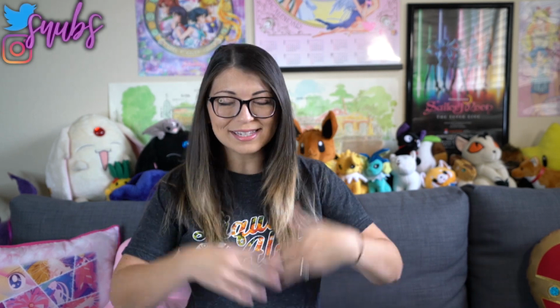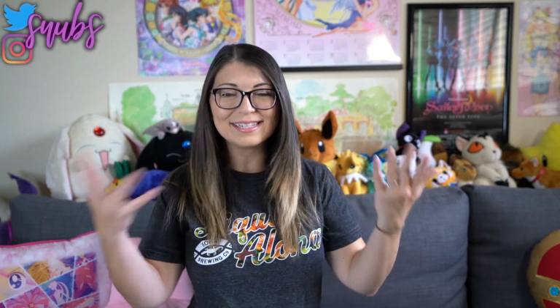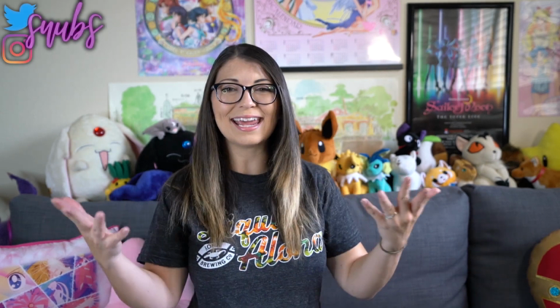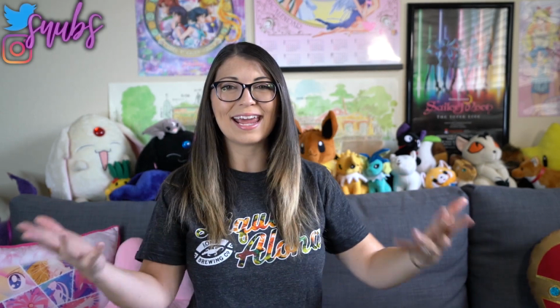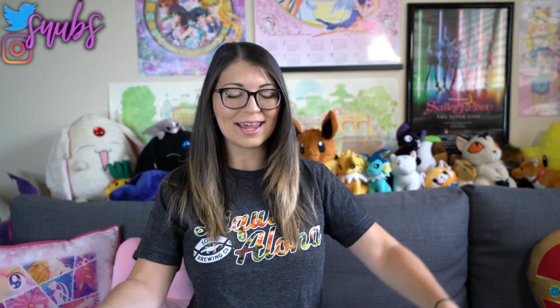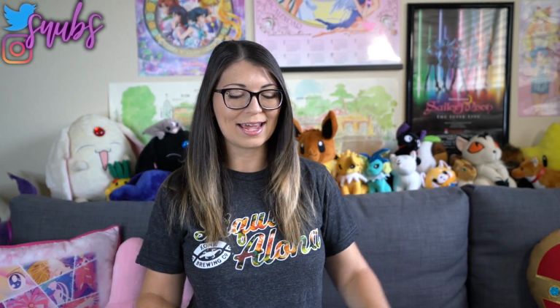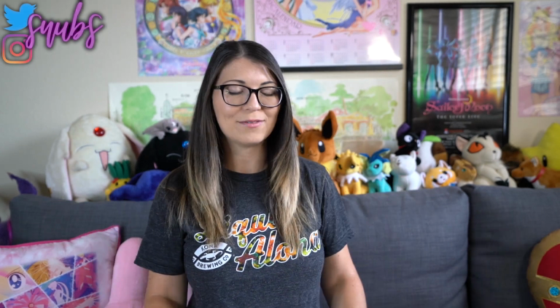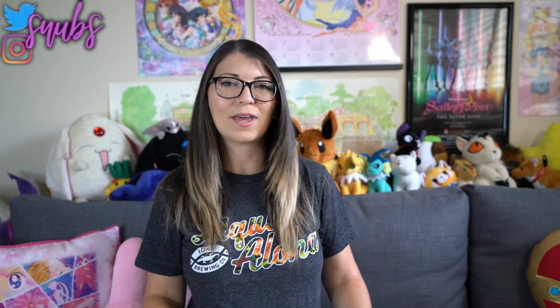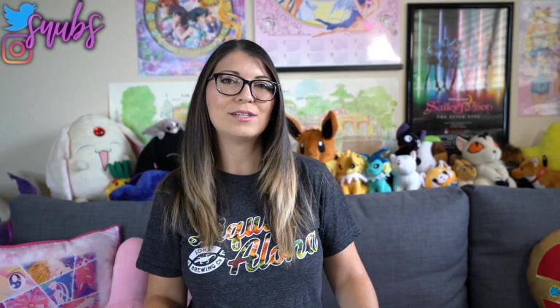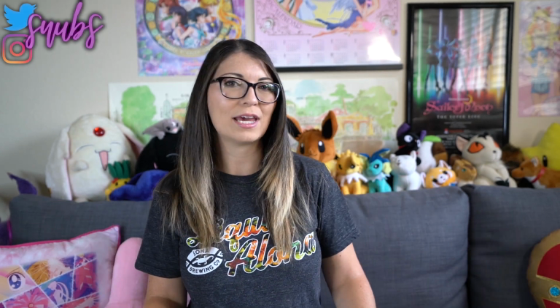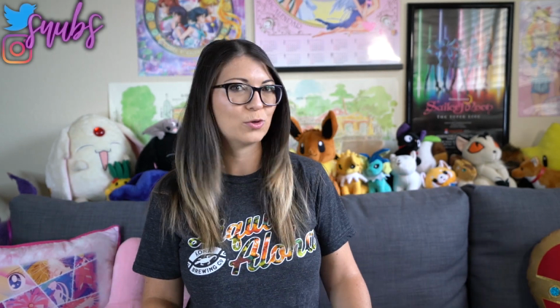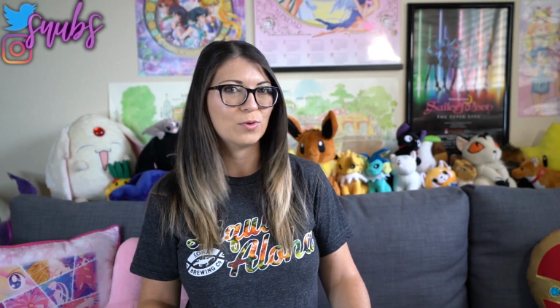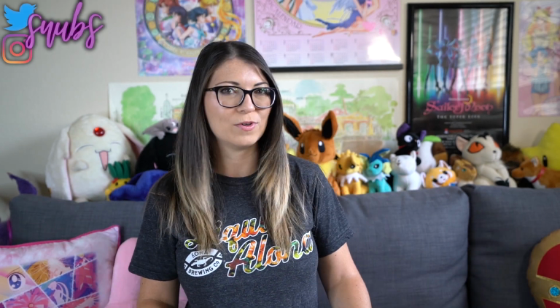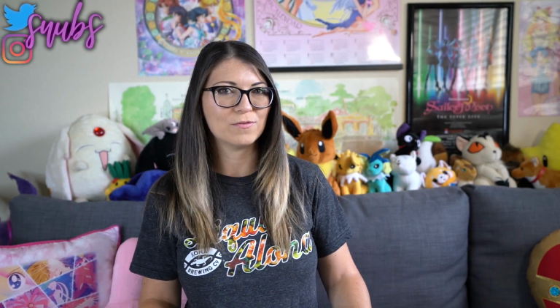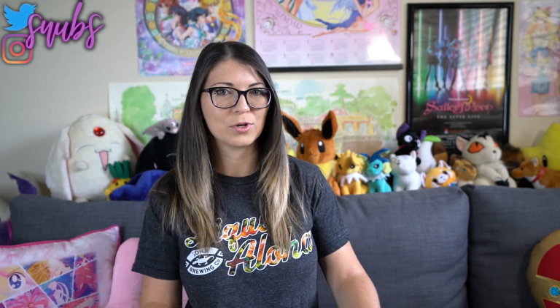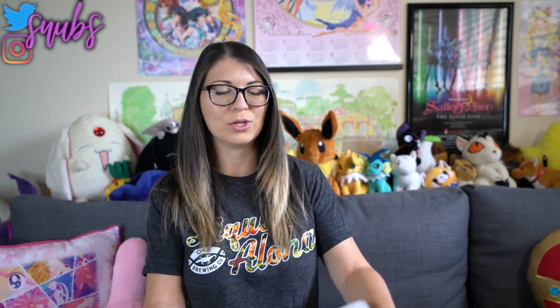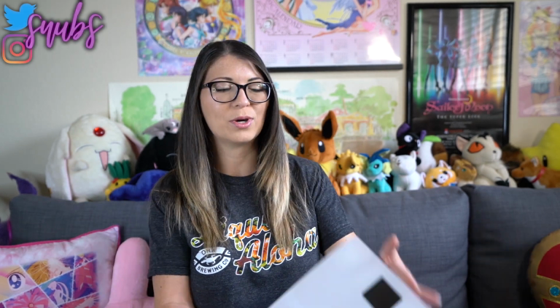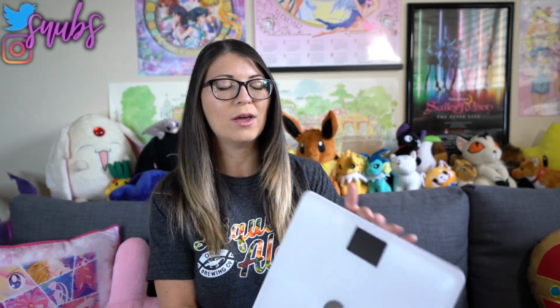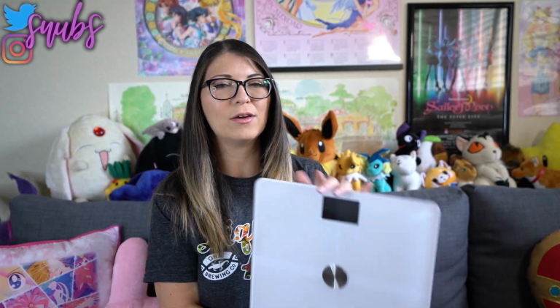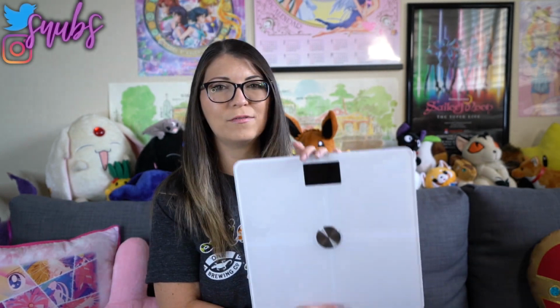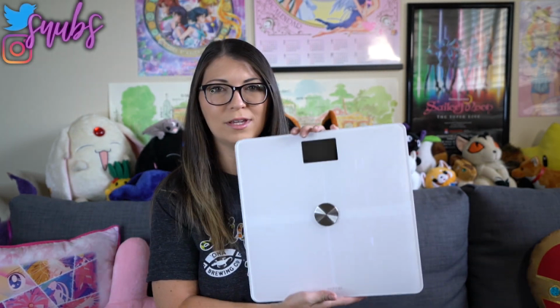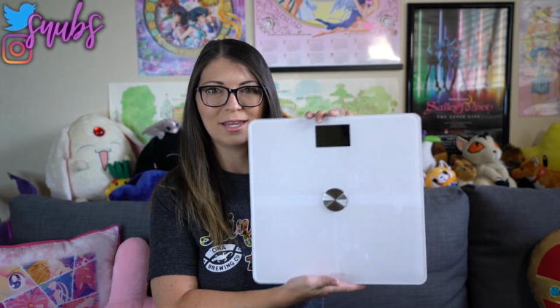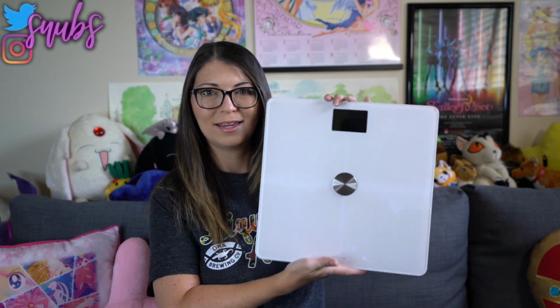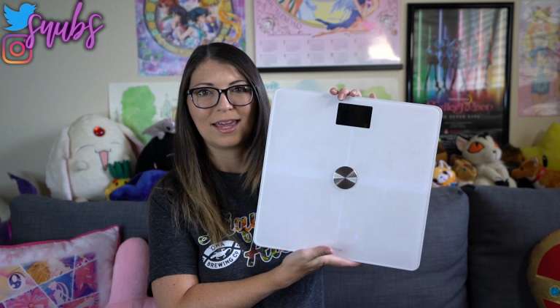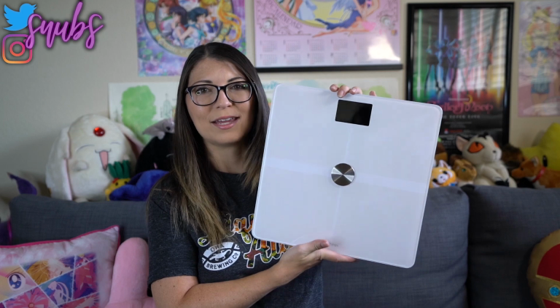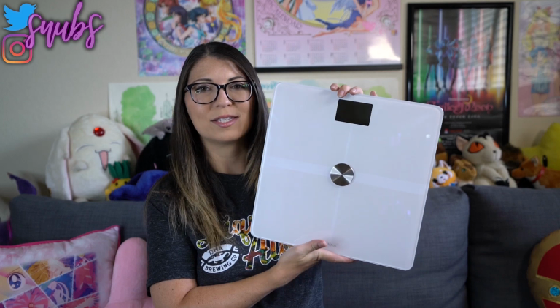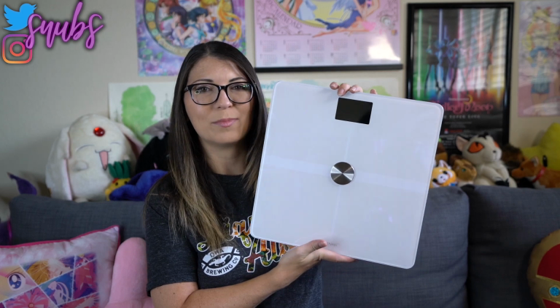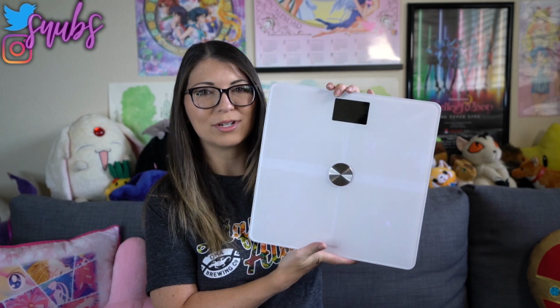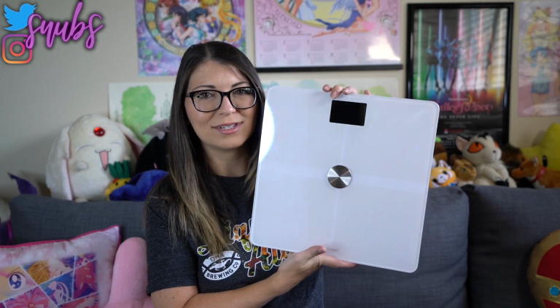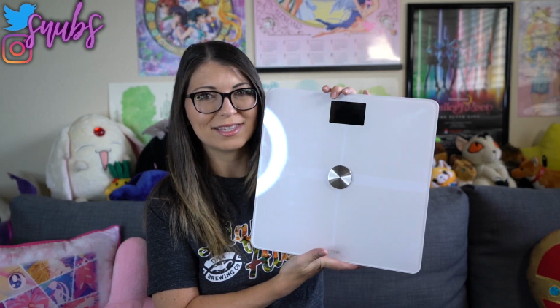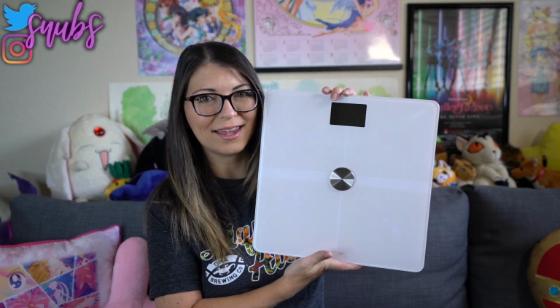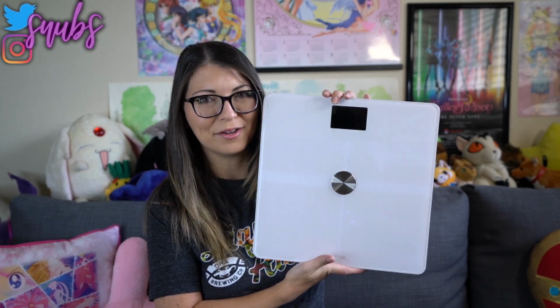And today I have a tech review for you of a smart scale.